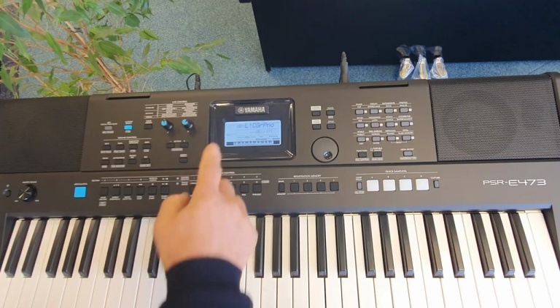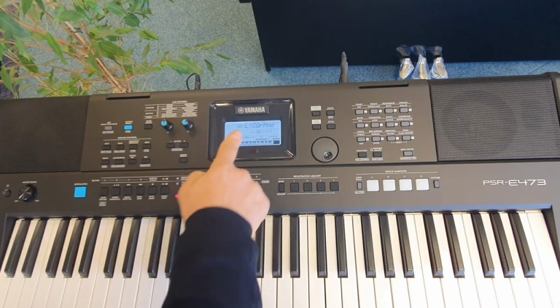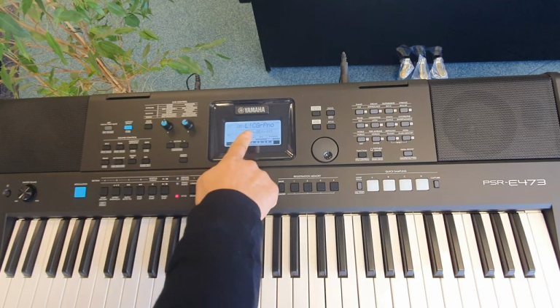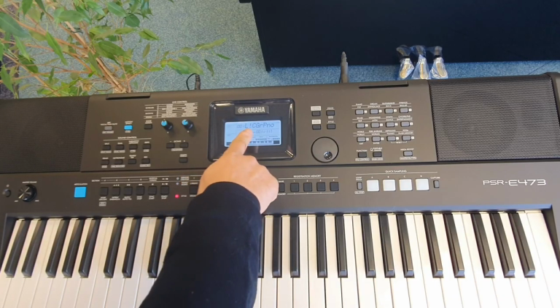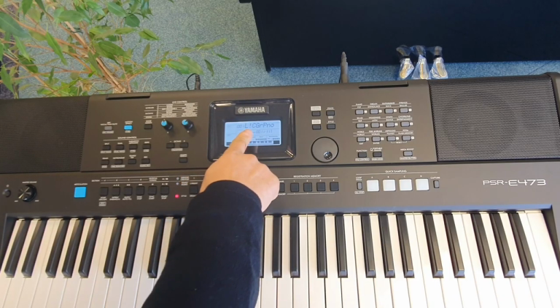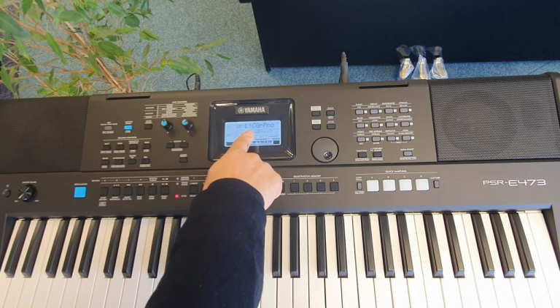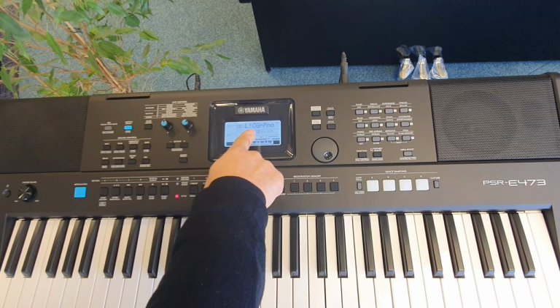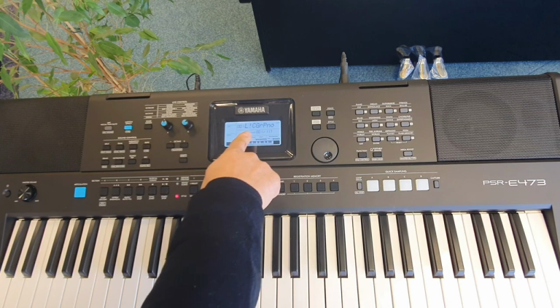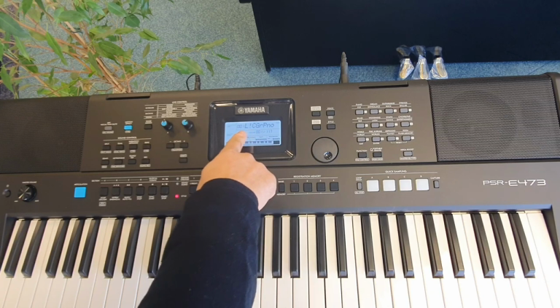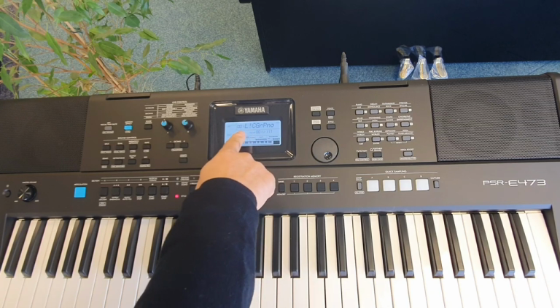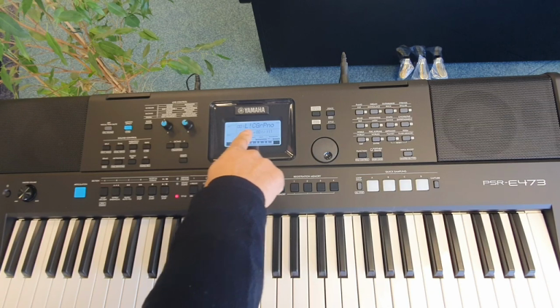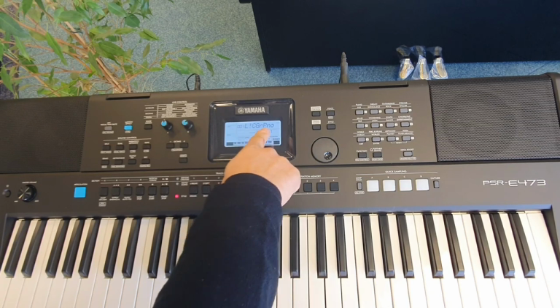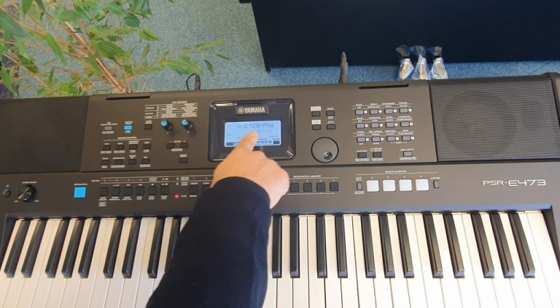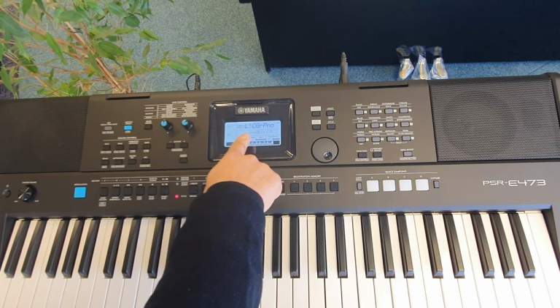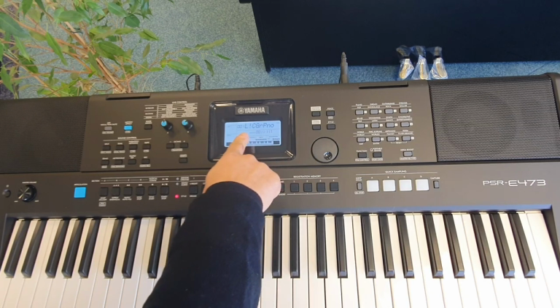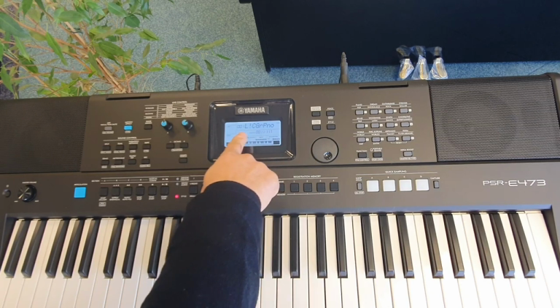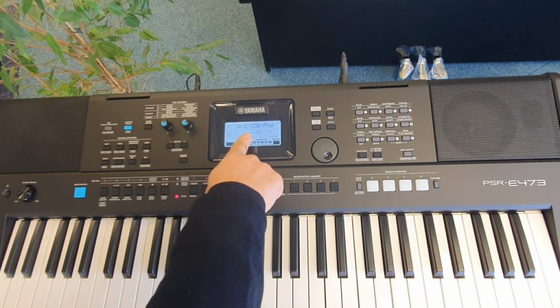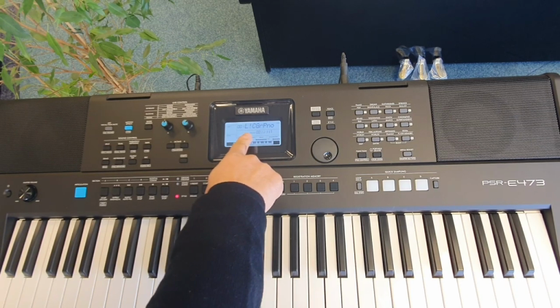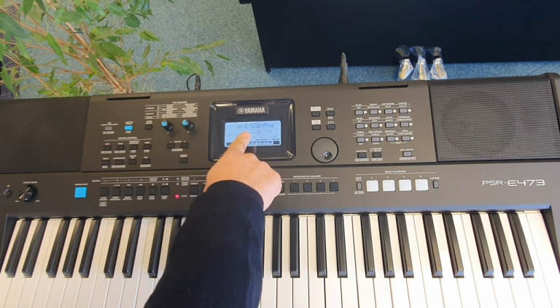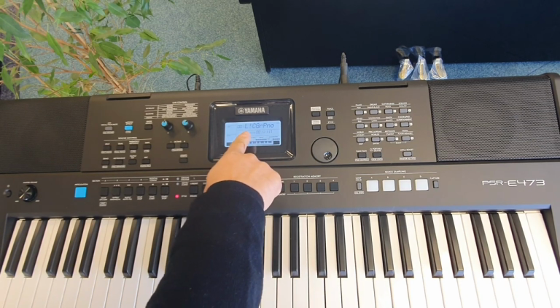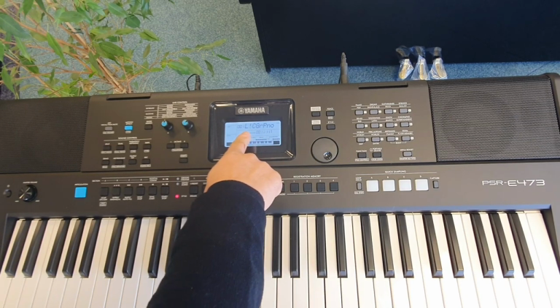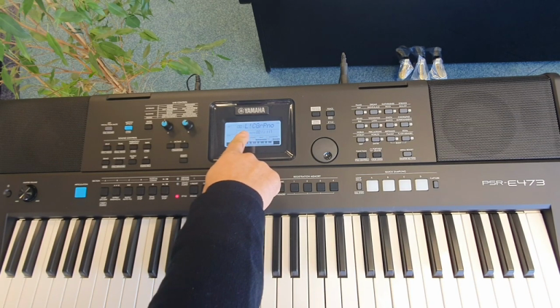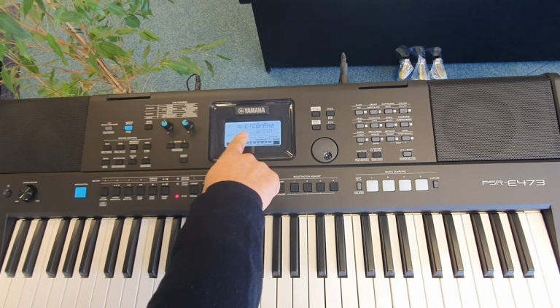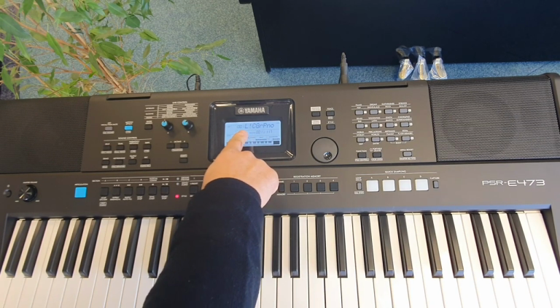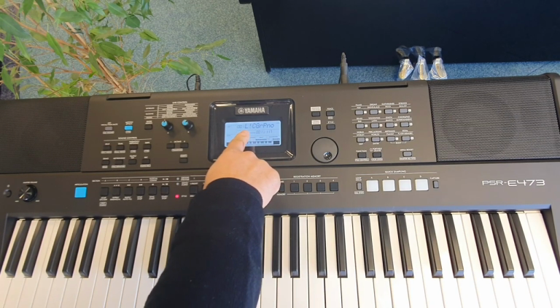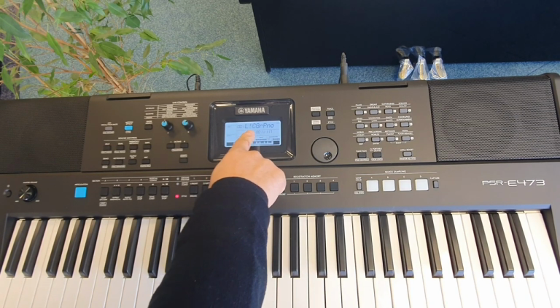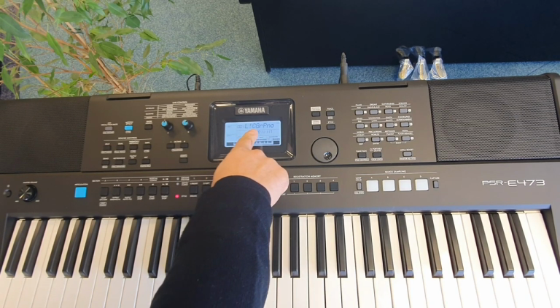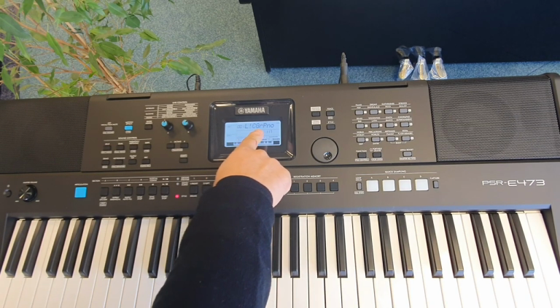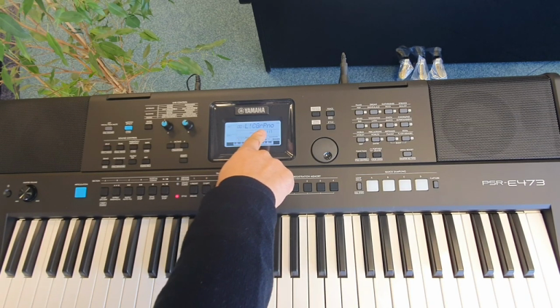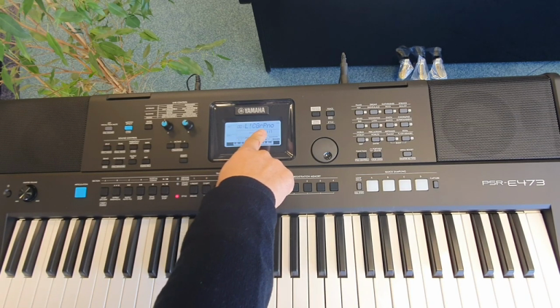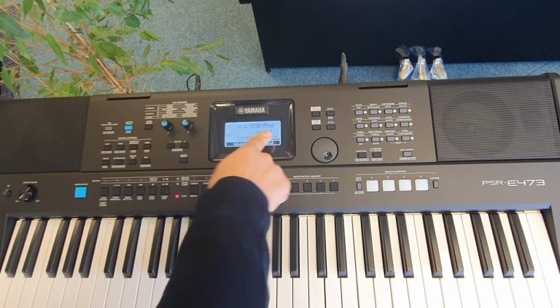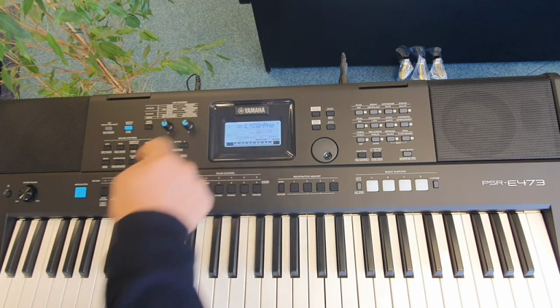This is the first sound that is automatically selected when you switch the instrument on. It's a live concert grand piano.